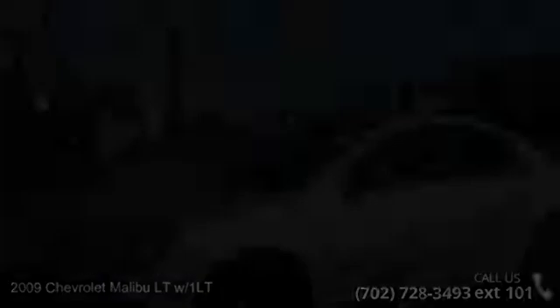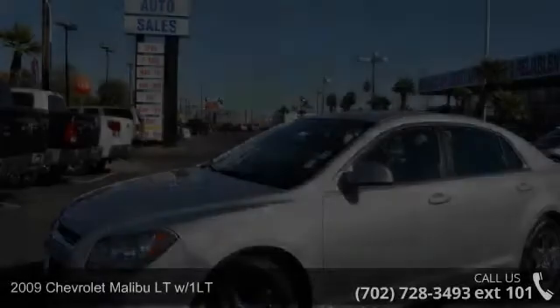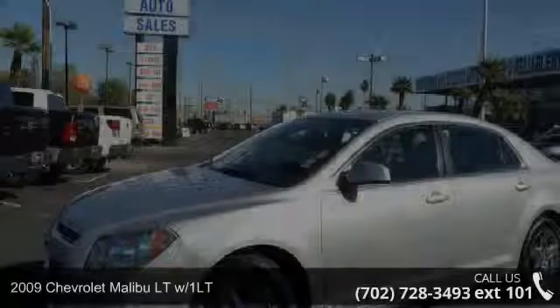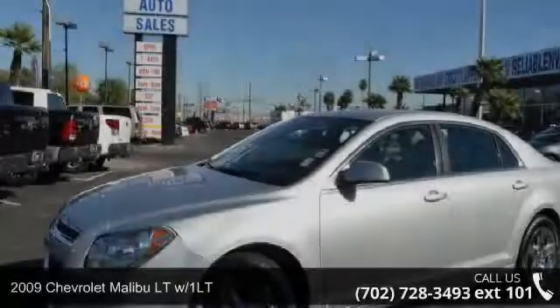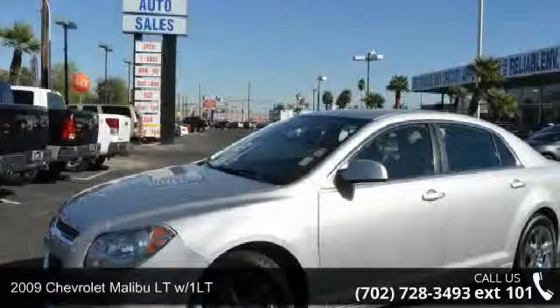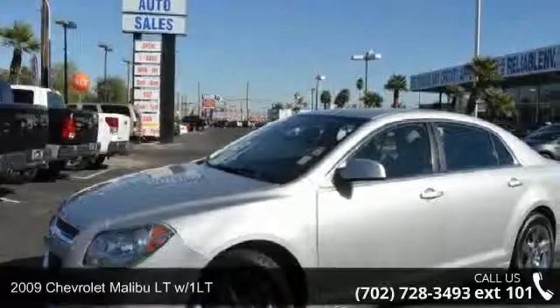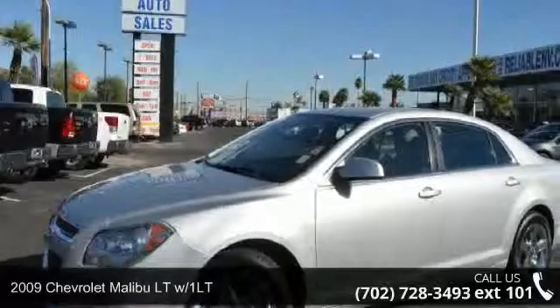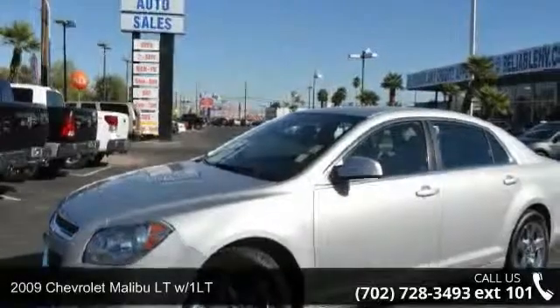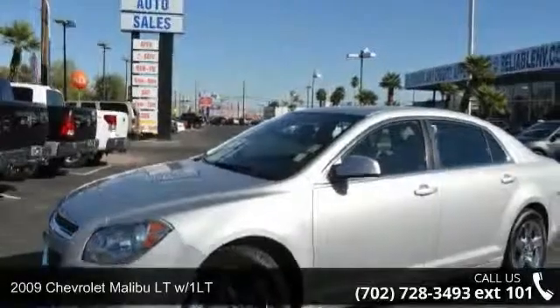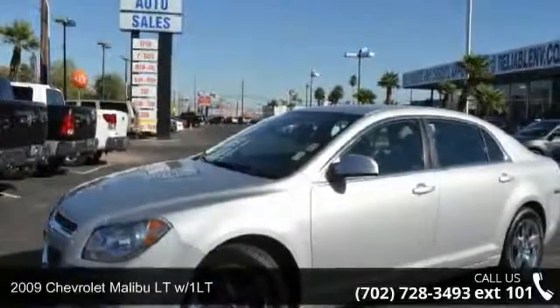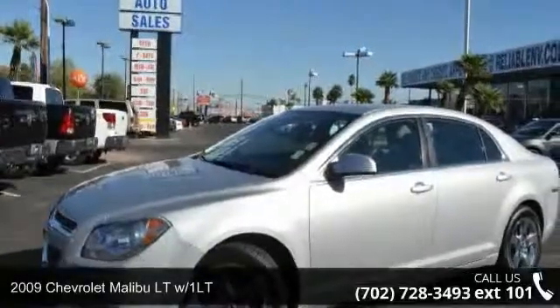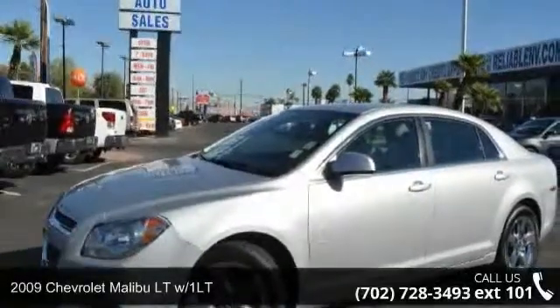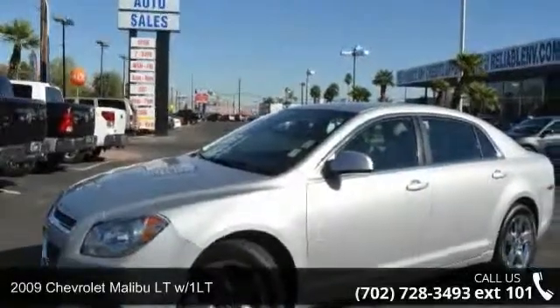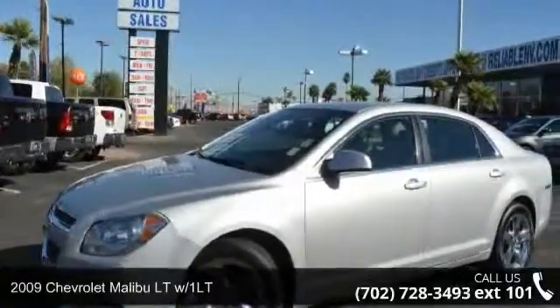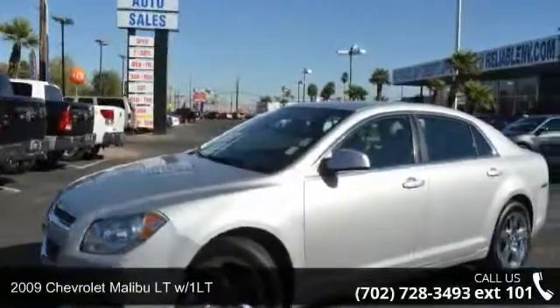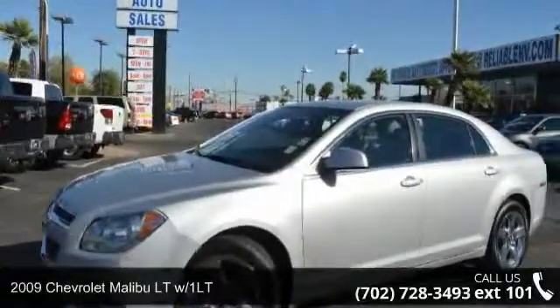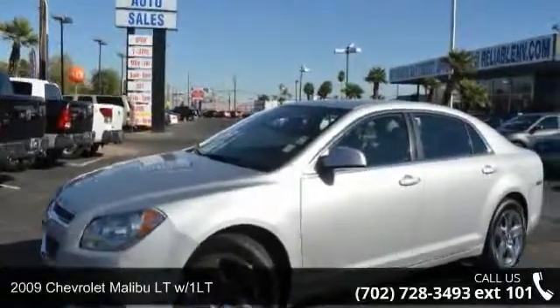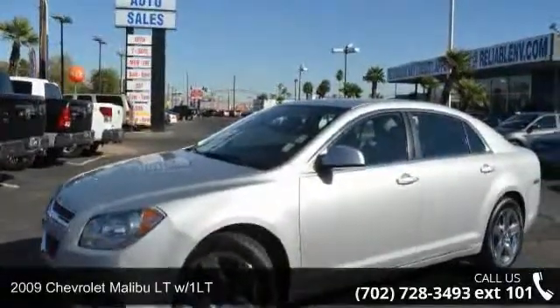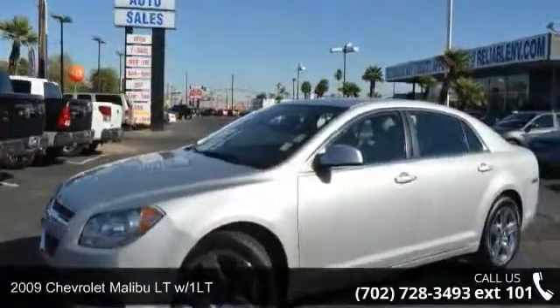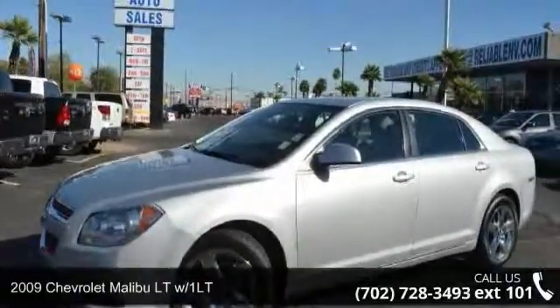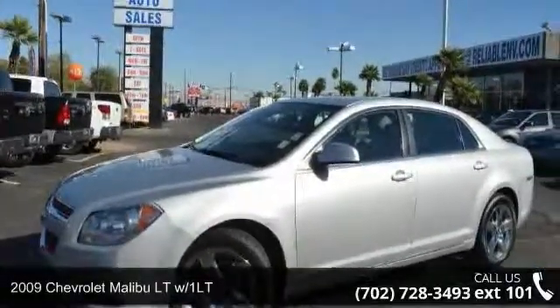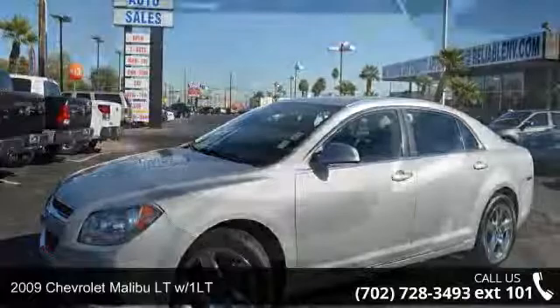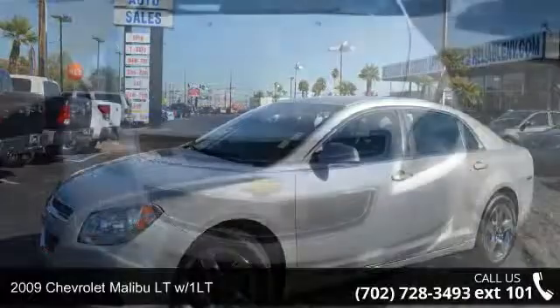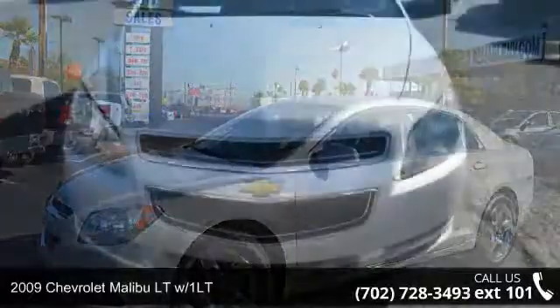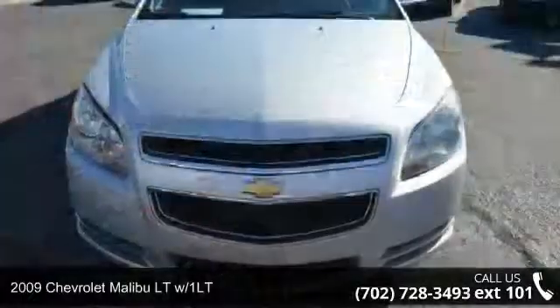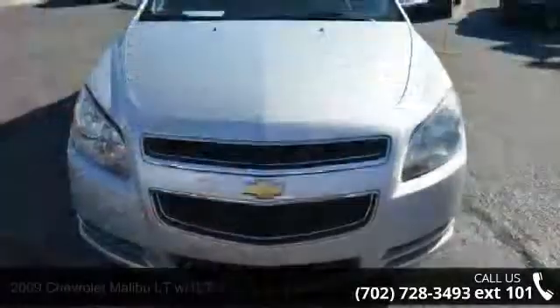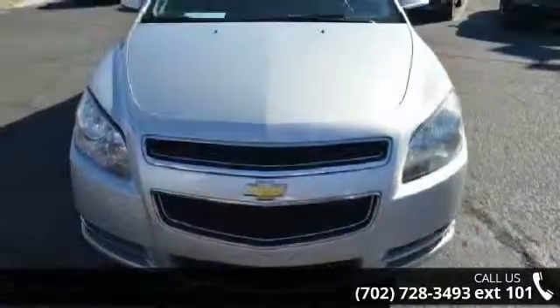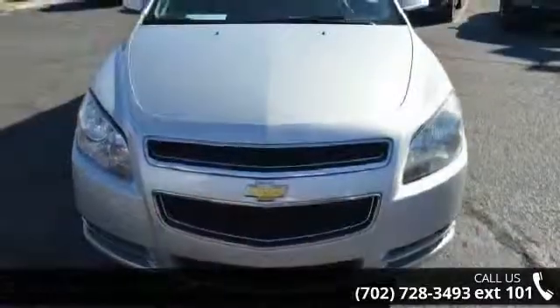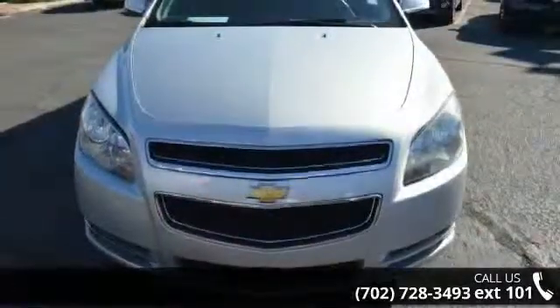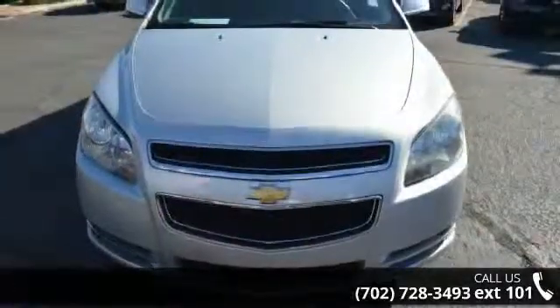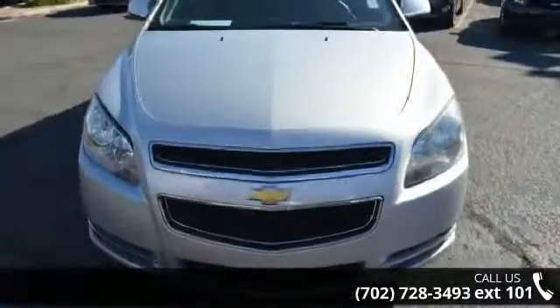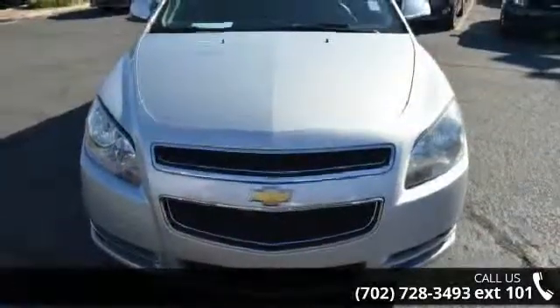Check out this 2009 Chevrolet Malibu. If you are looking for an automobile with great features, look no further.